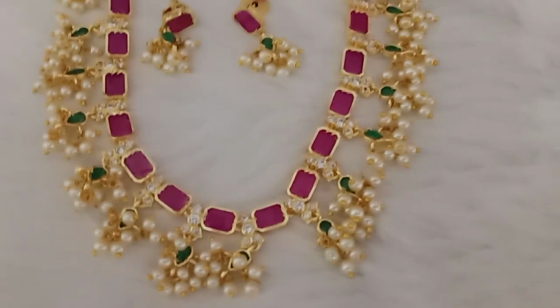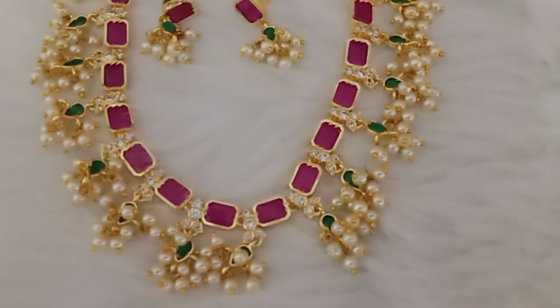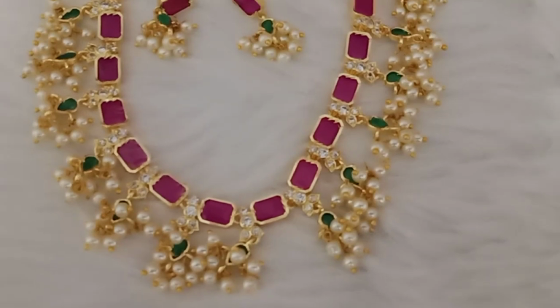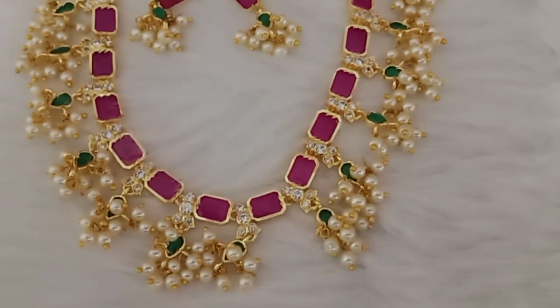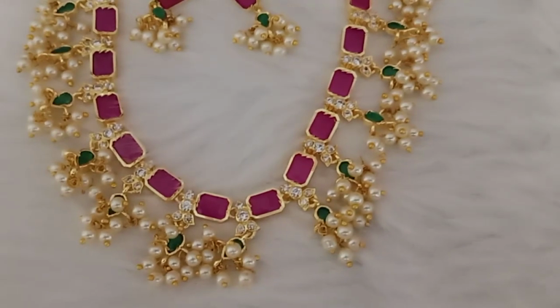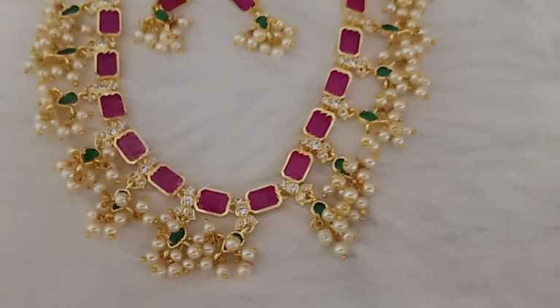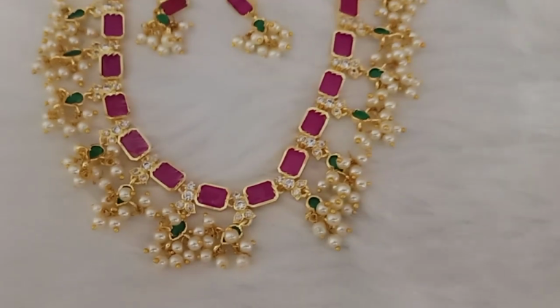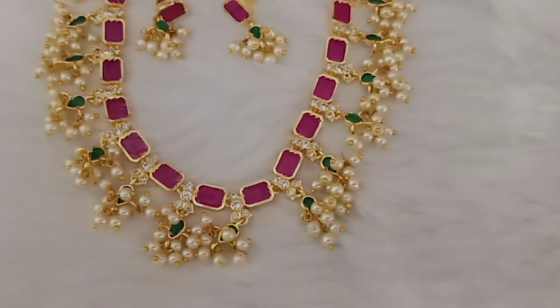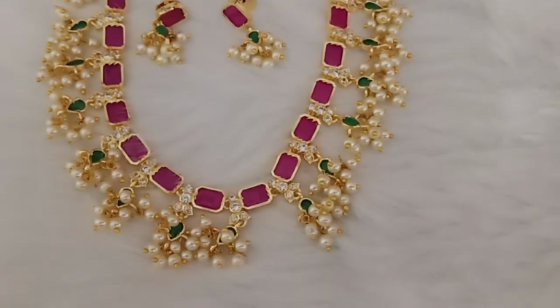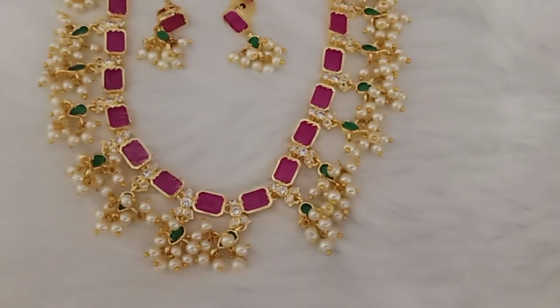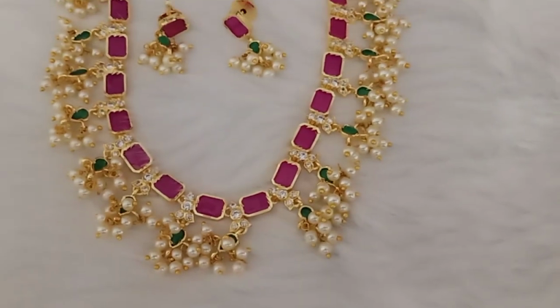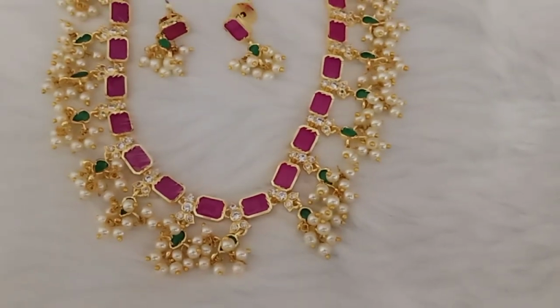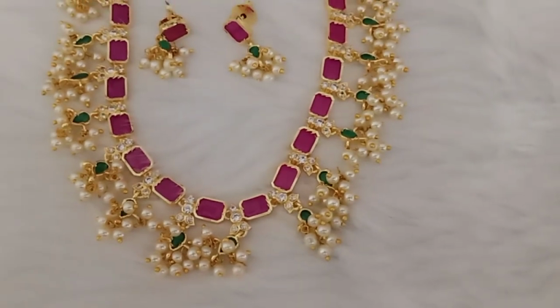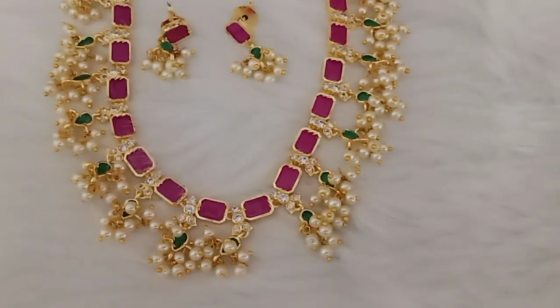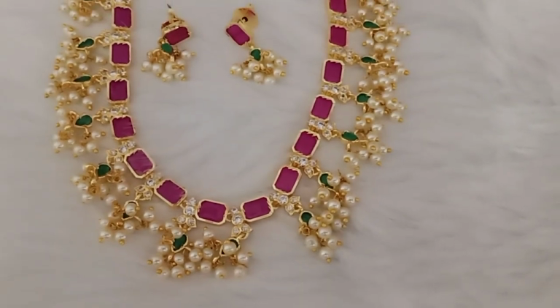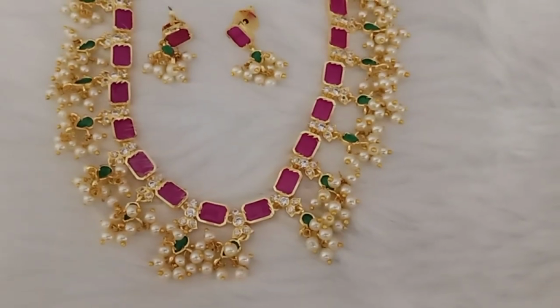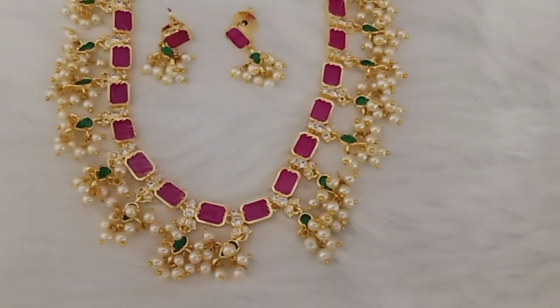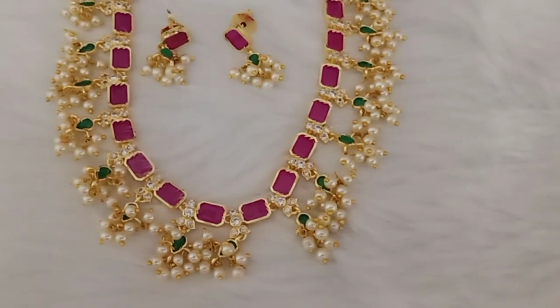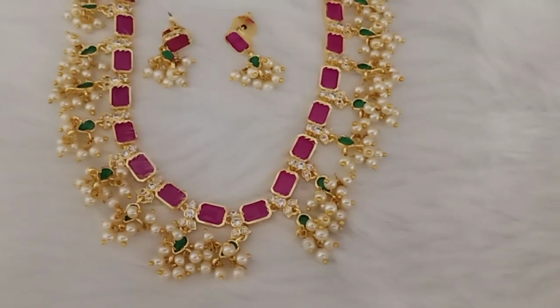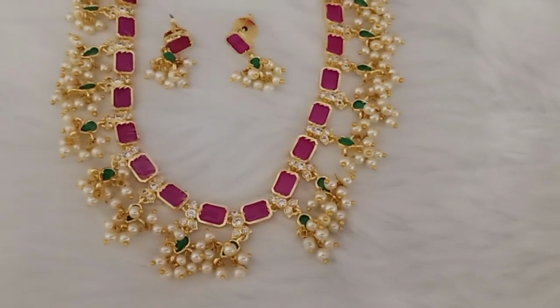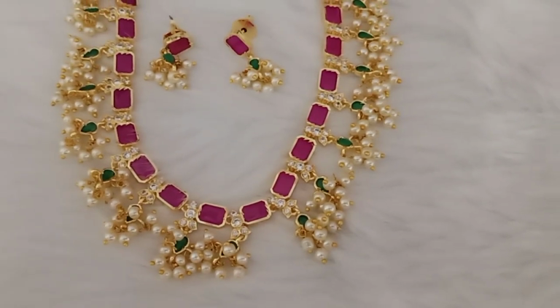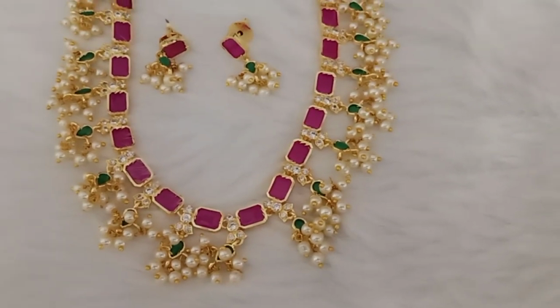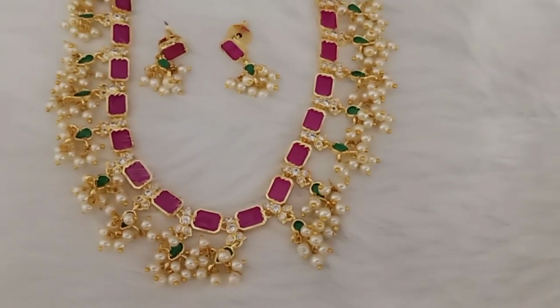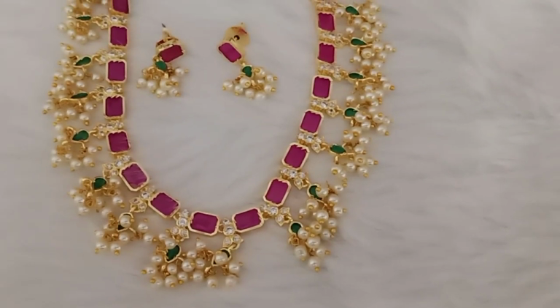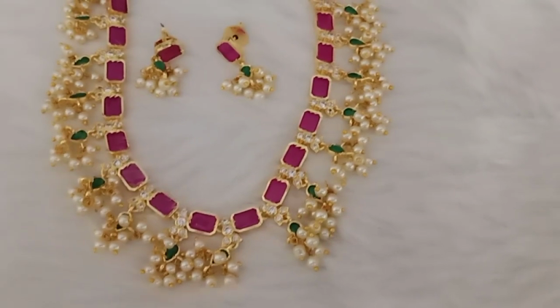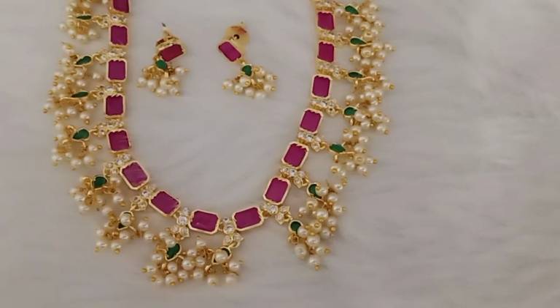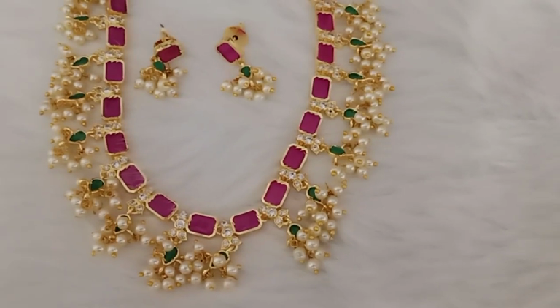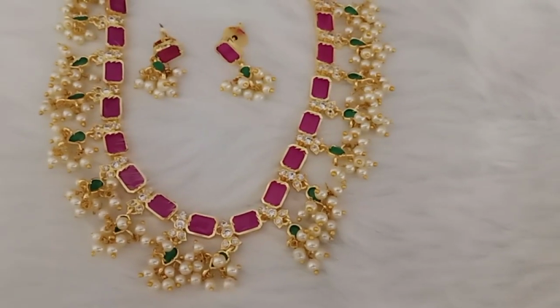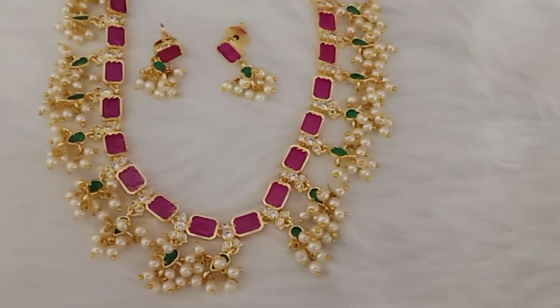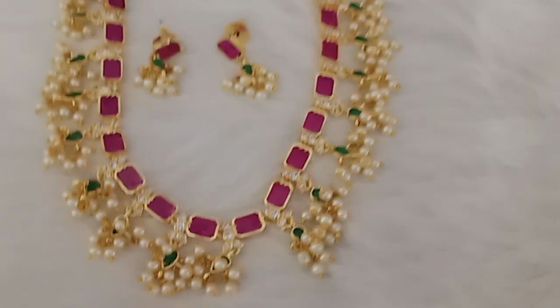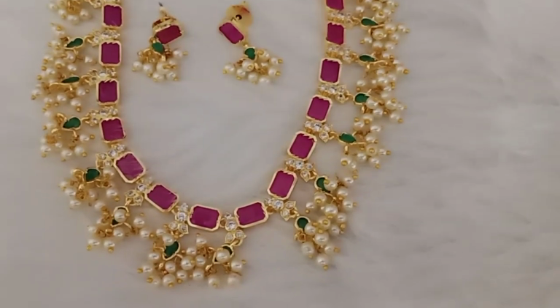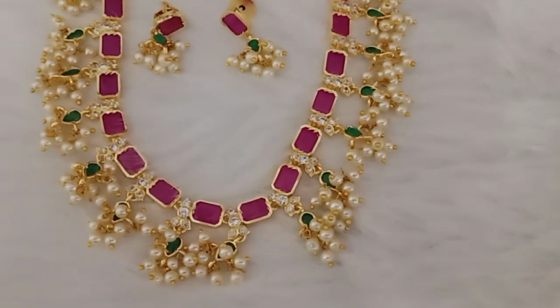Hi friends, welcome to RK Ratnam Jewelers. This is Sarita.